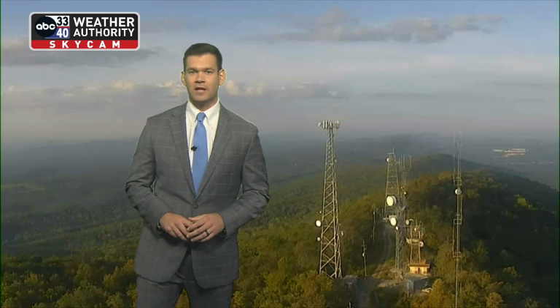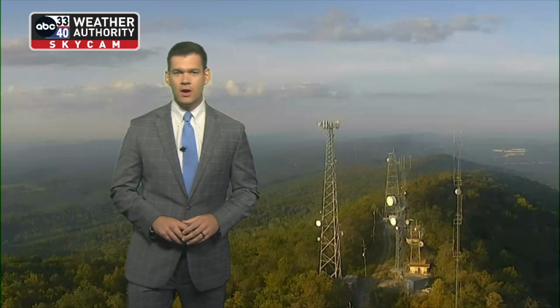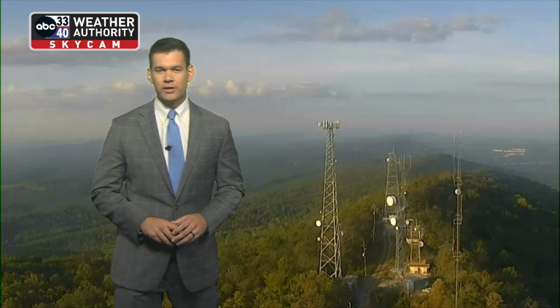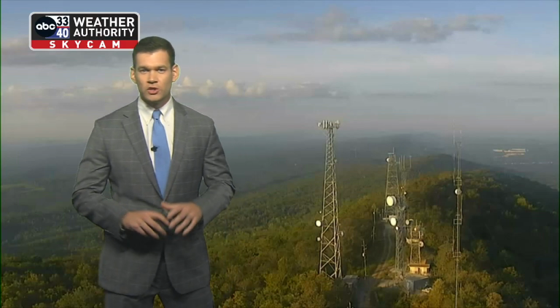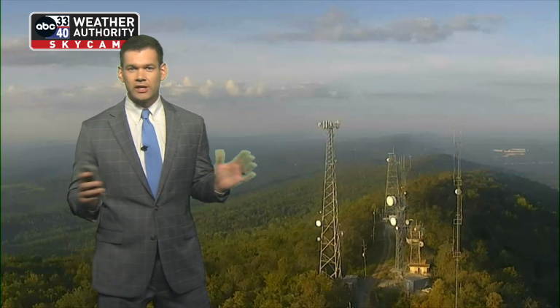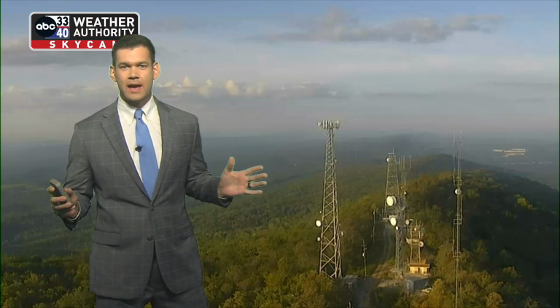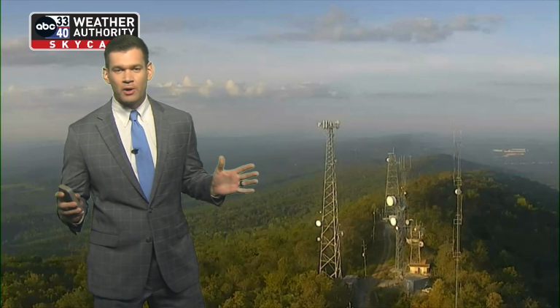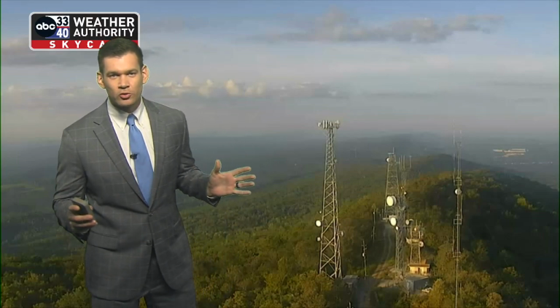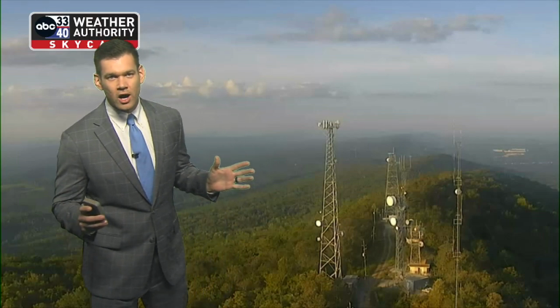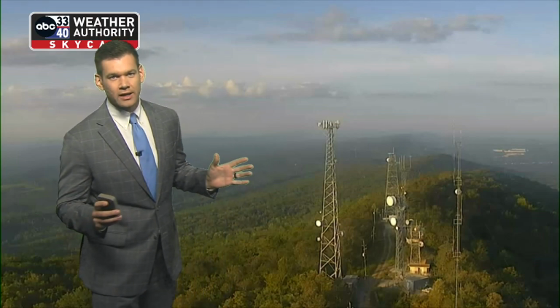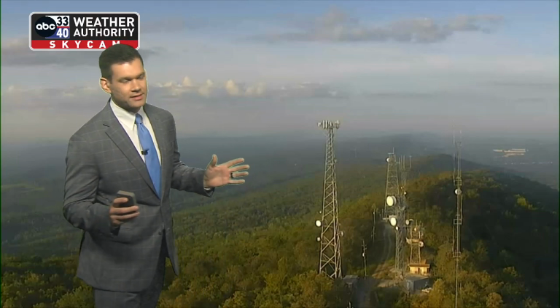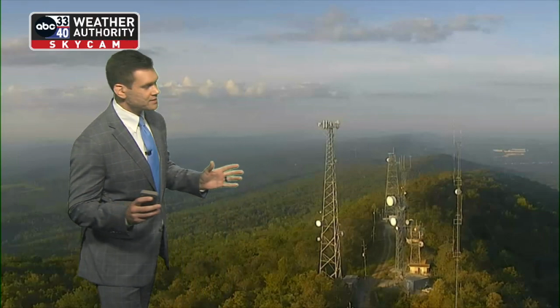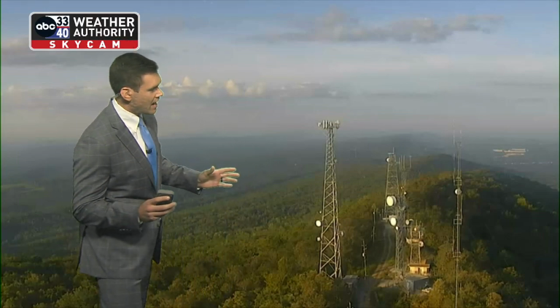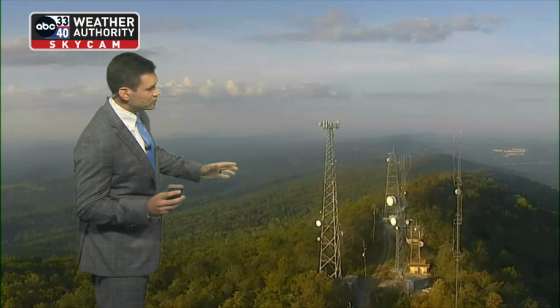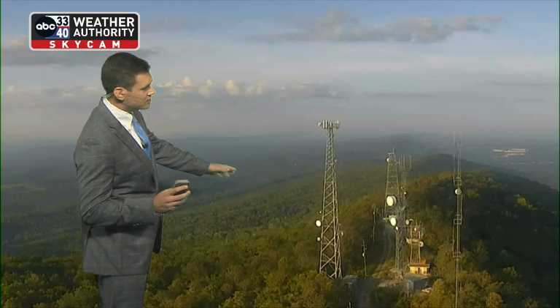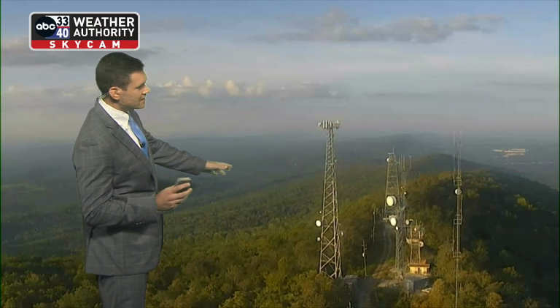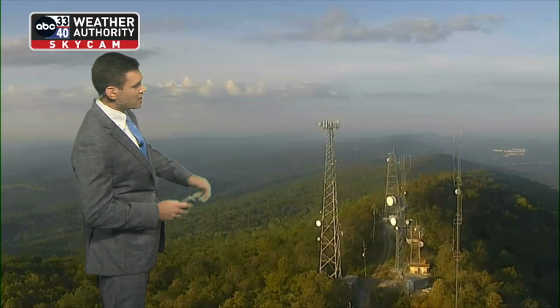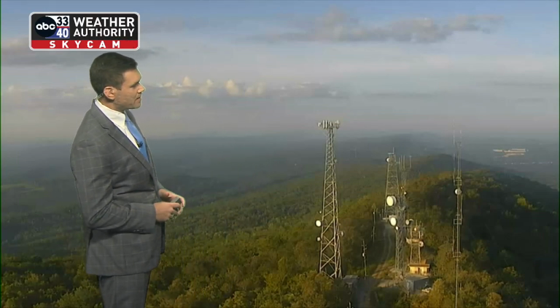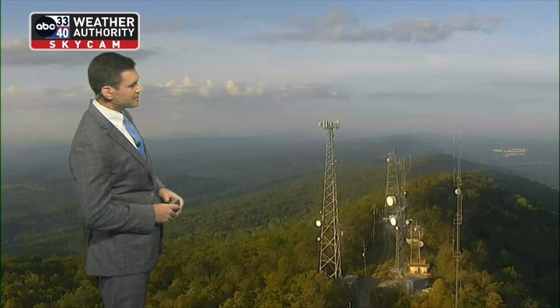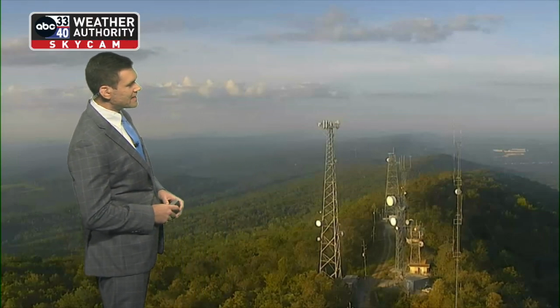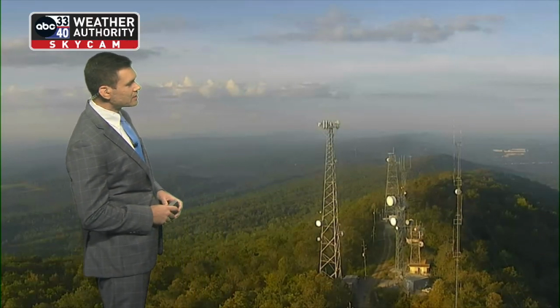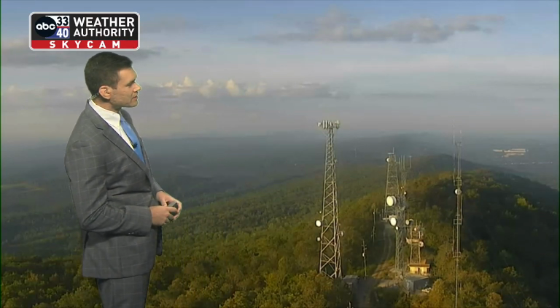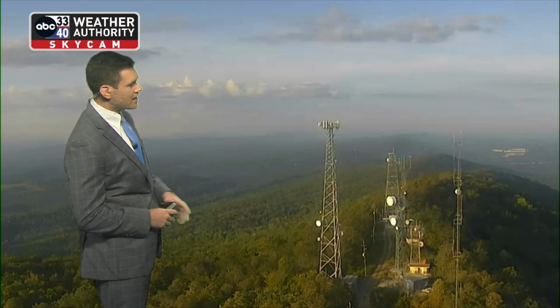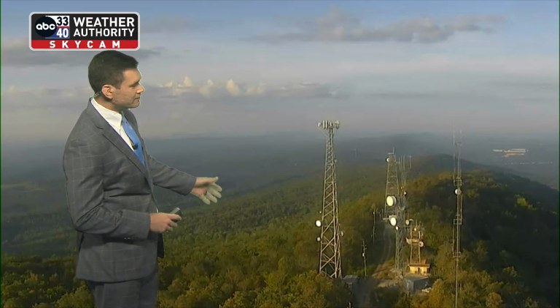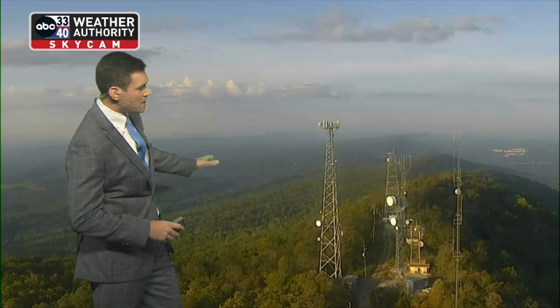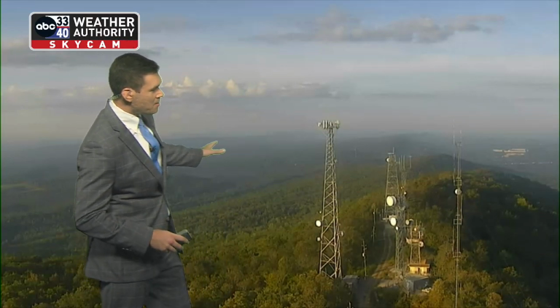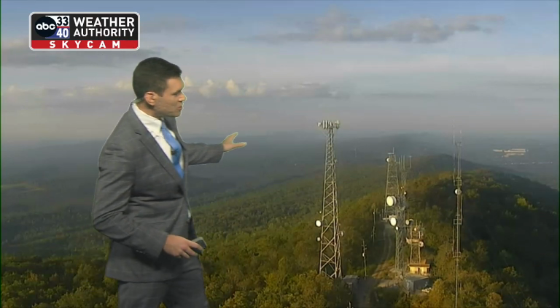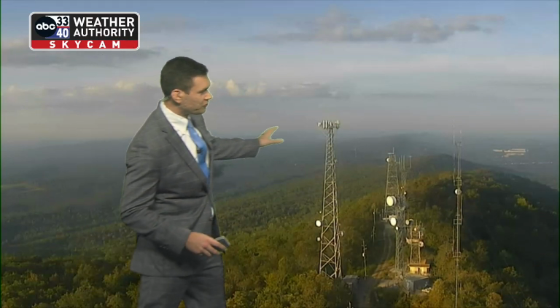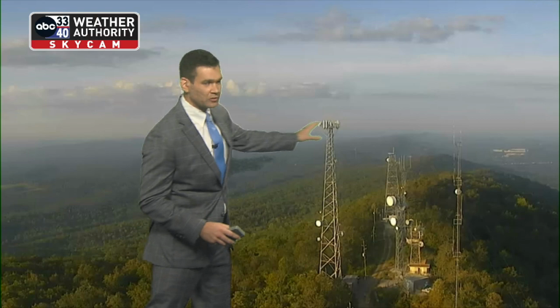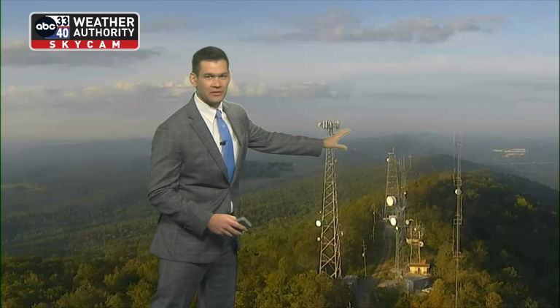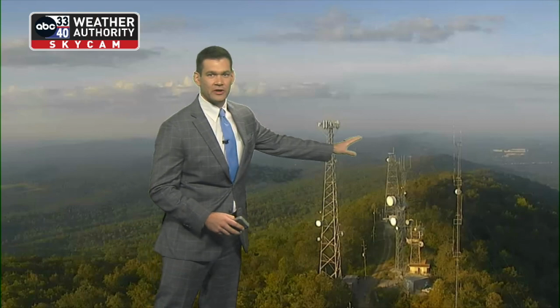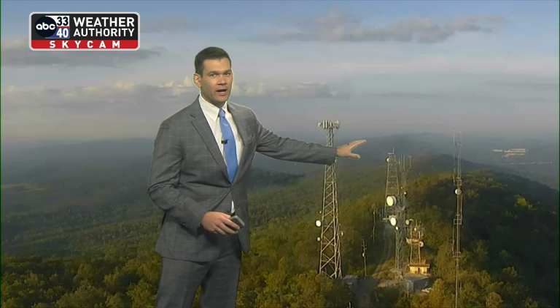Here's a look at Bald Rock. This is out in Alabama in Saint Clair County. Beautiful out there, right?